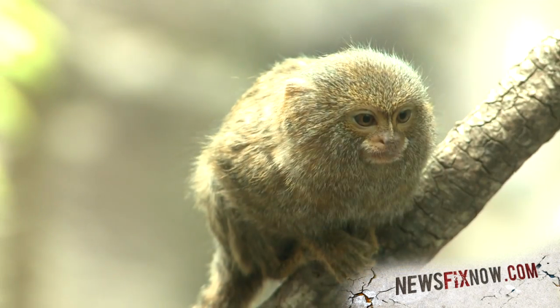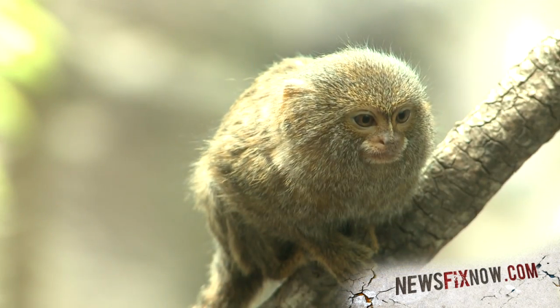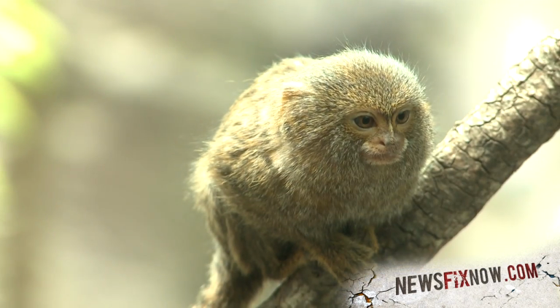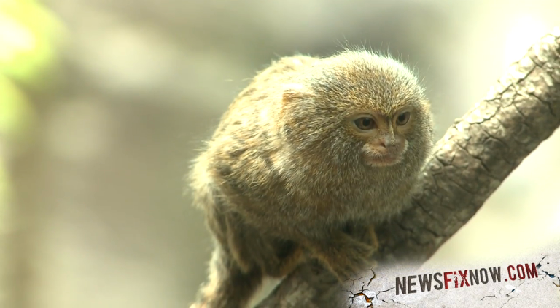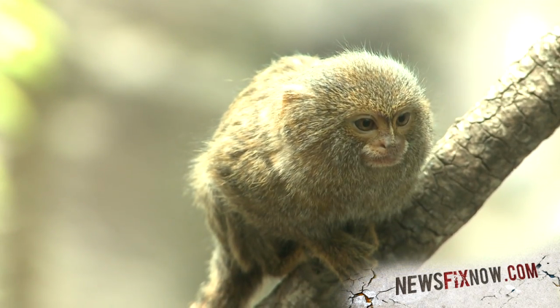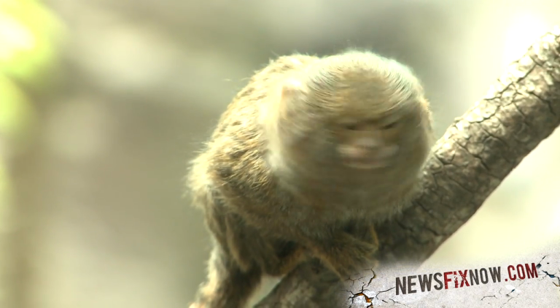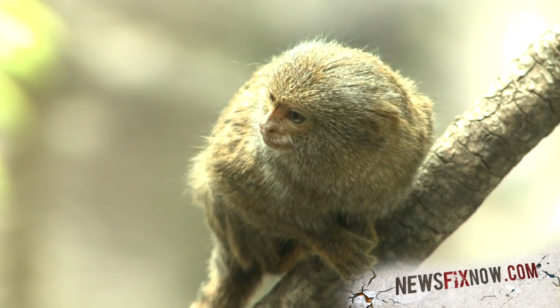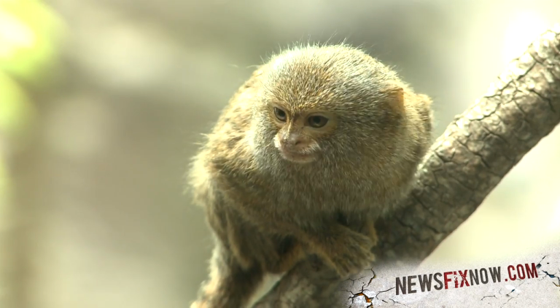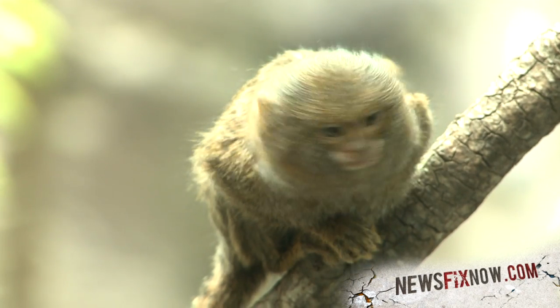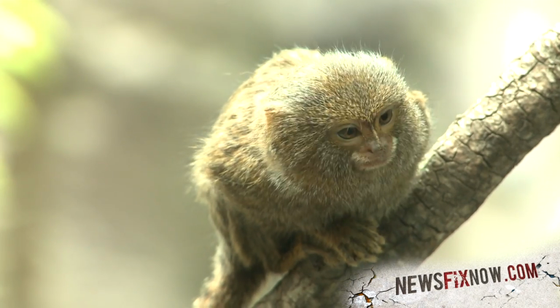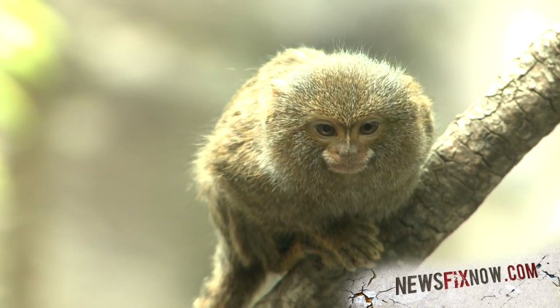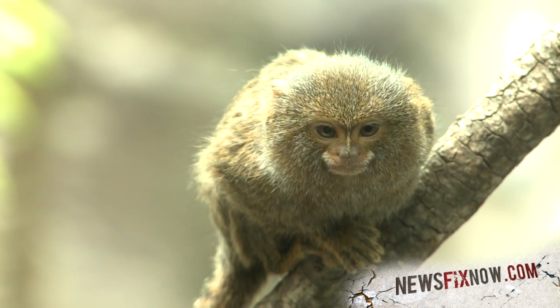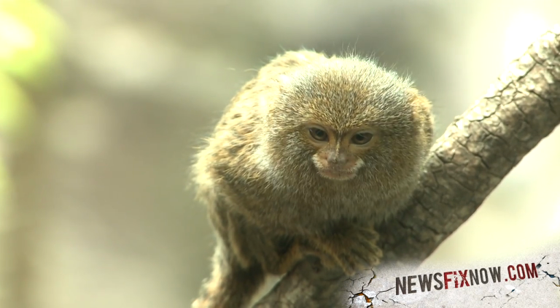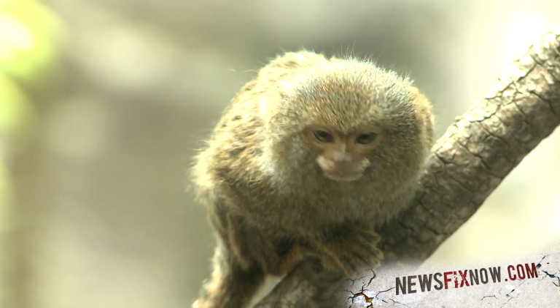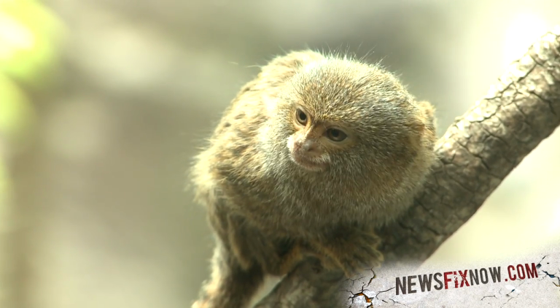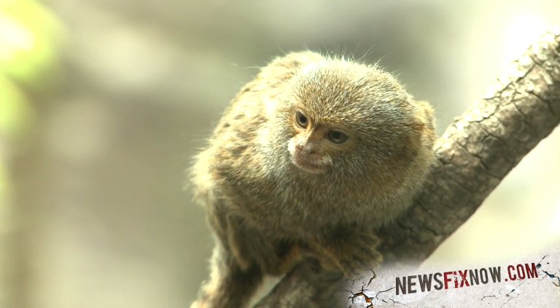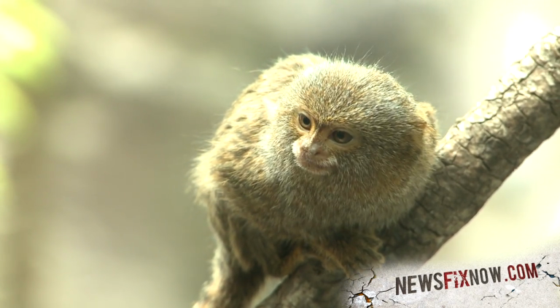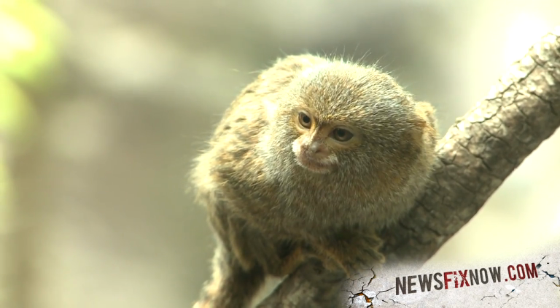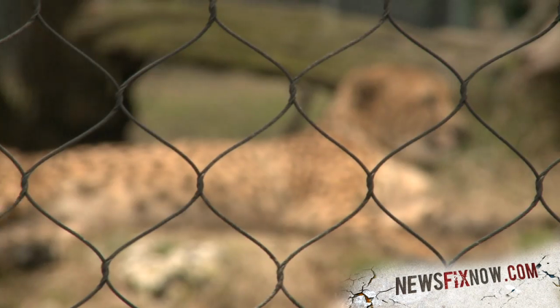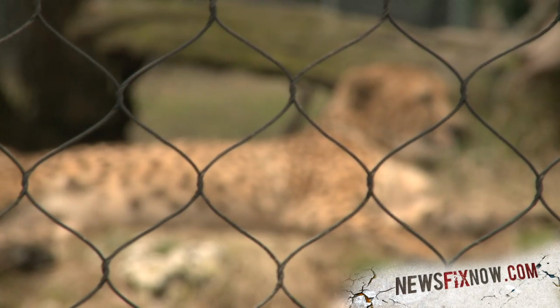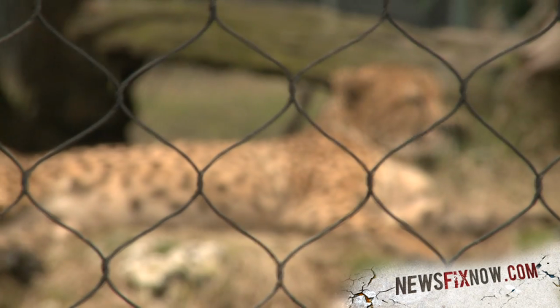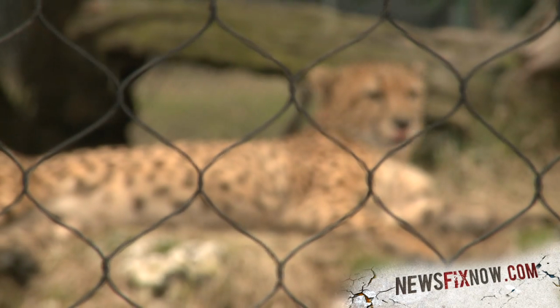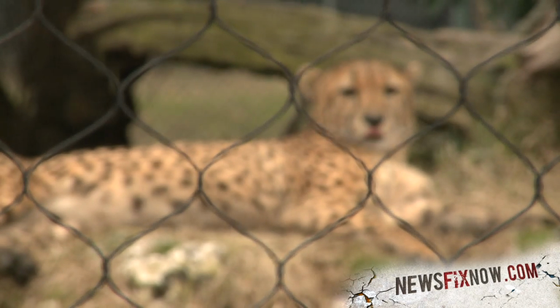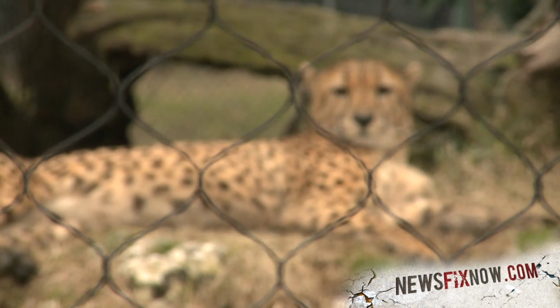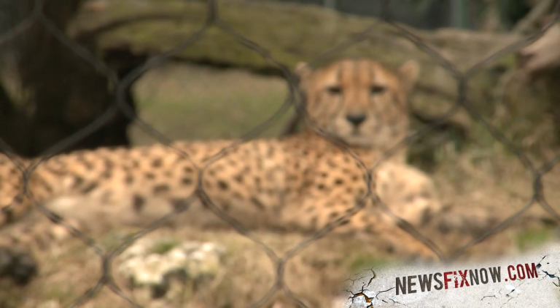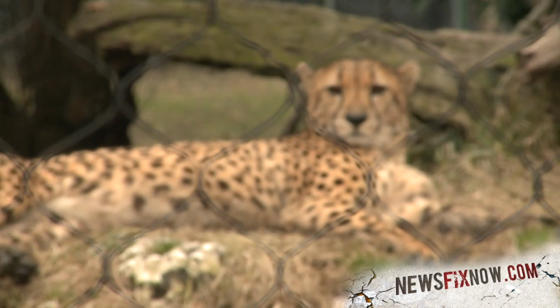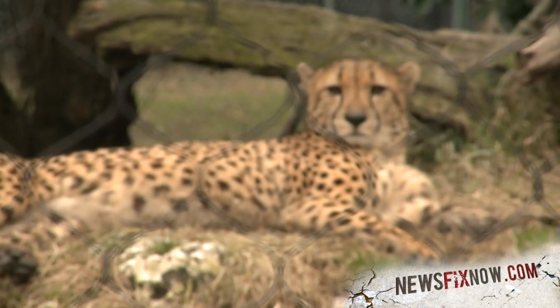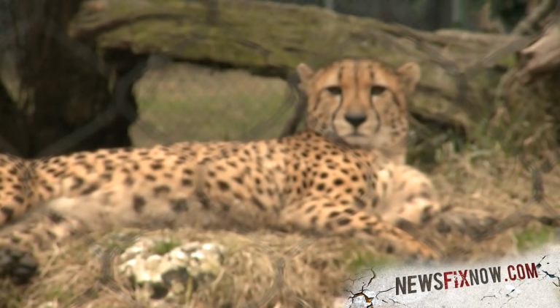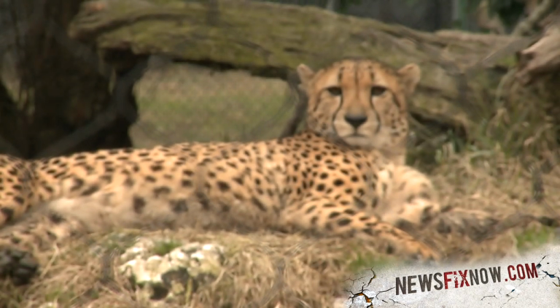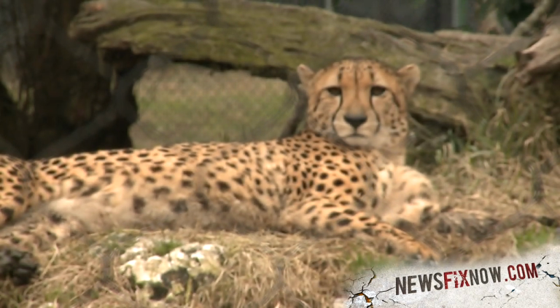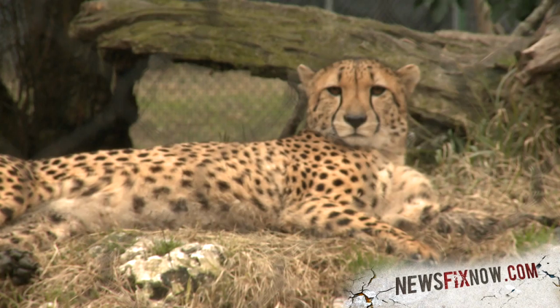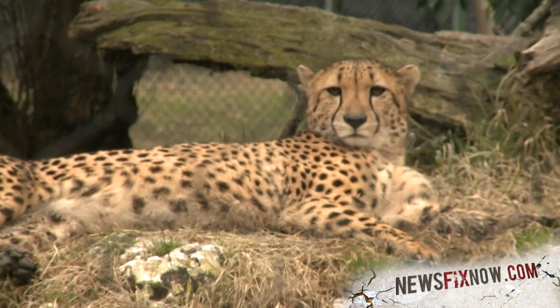Next time, we'll tell you why not all animals can be domesticated. Oh, and we humans sure have tried.